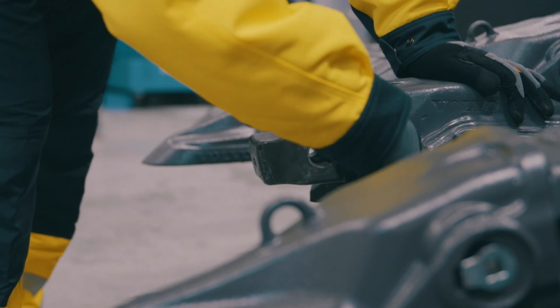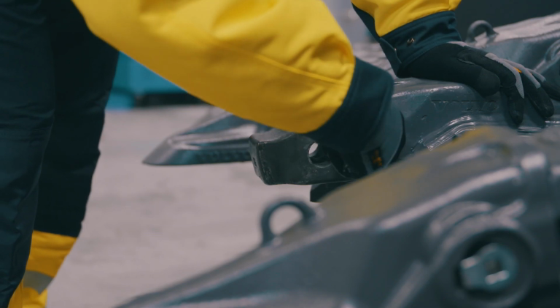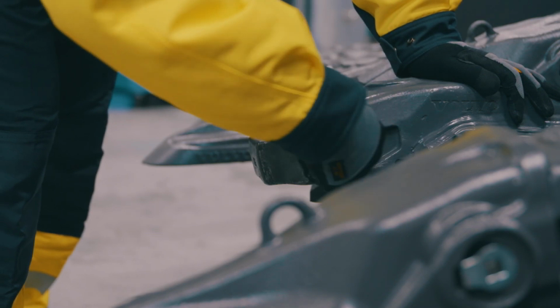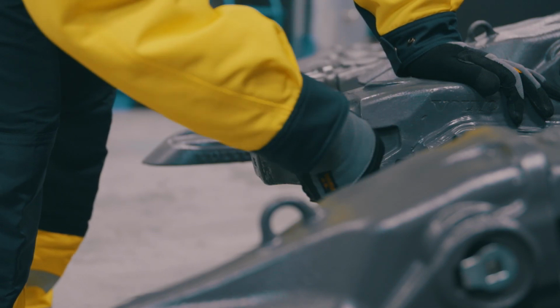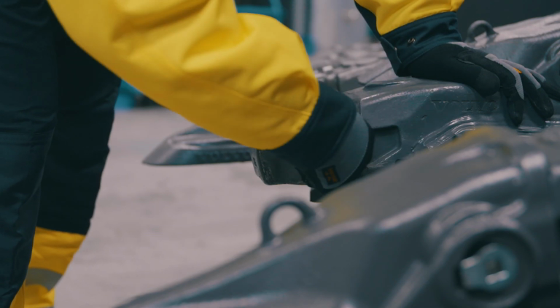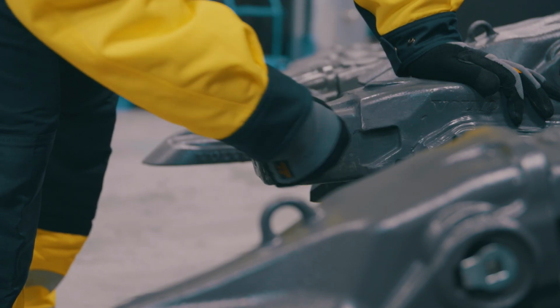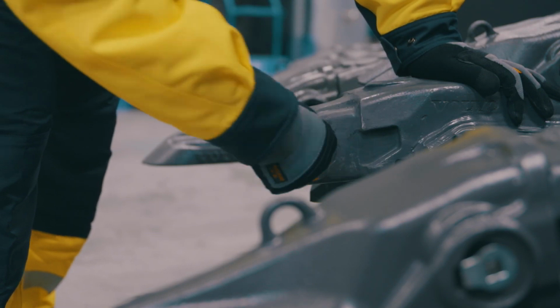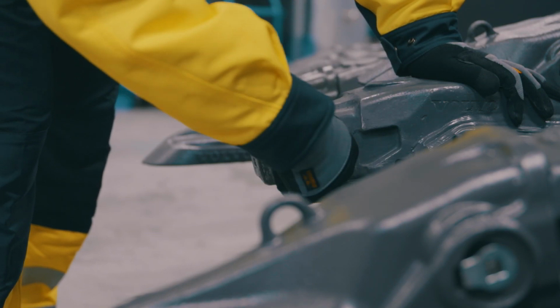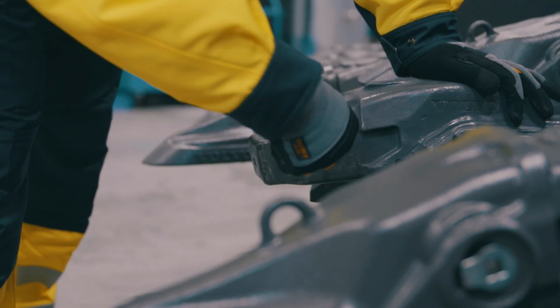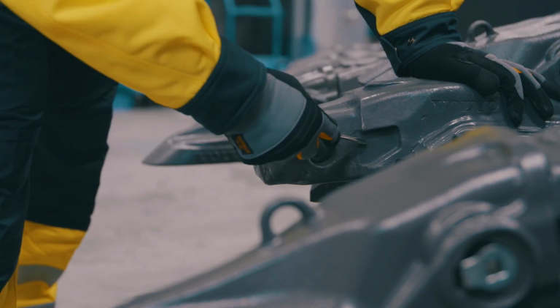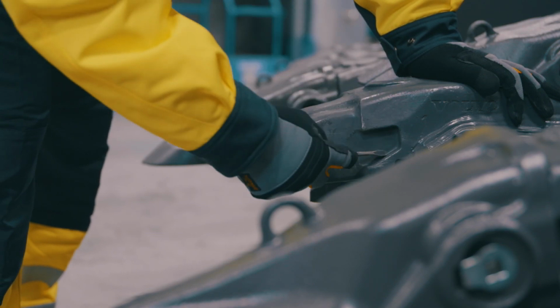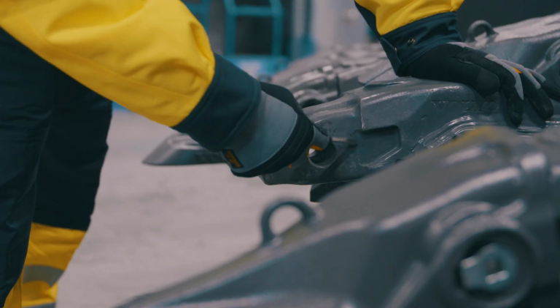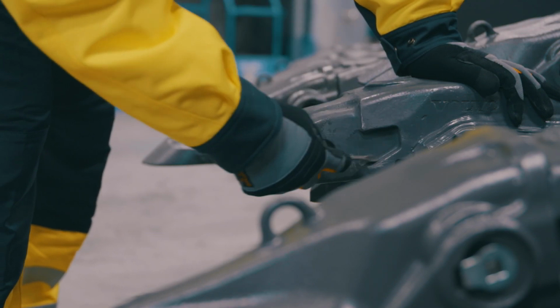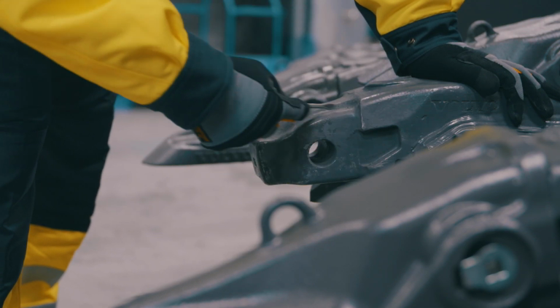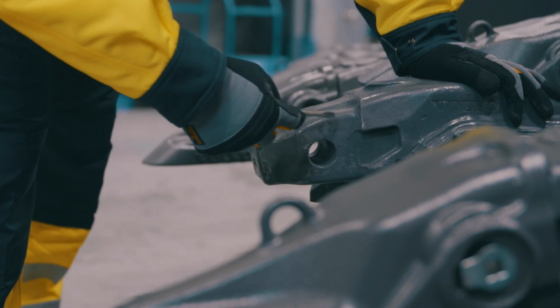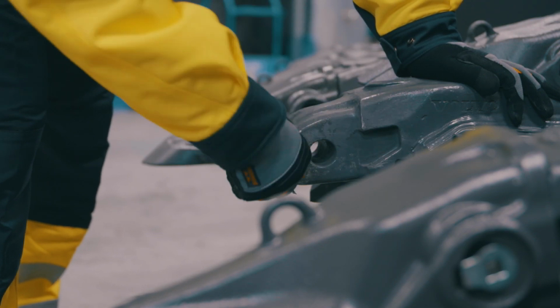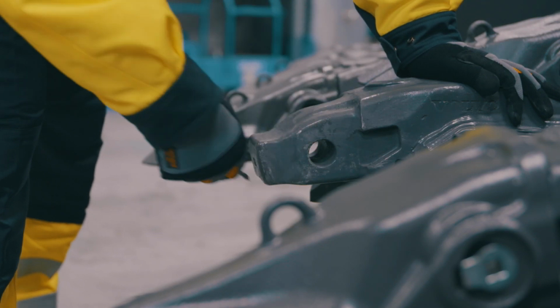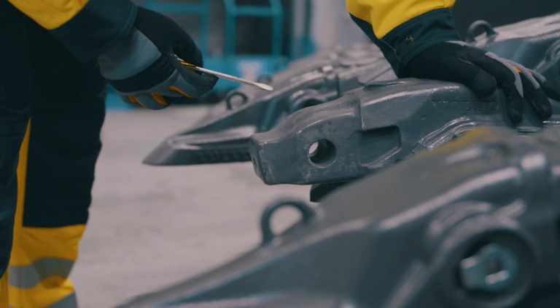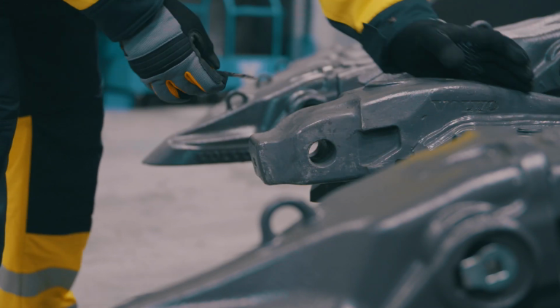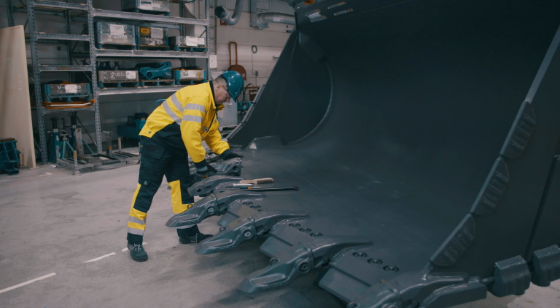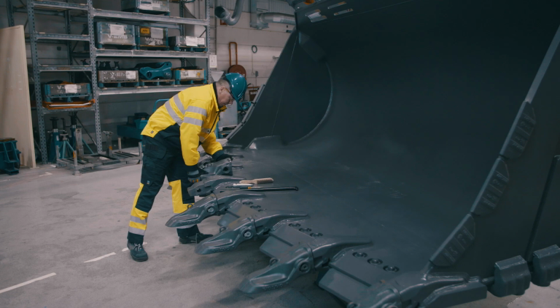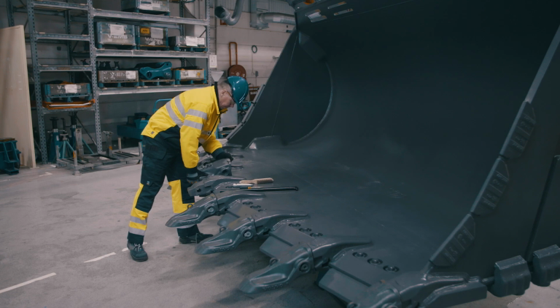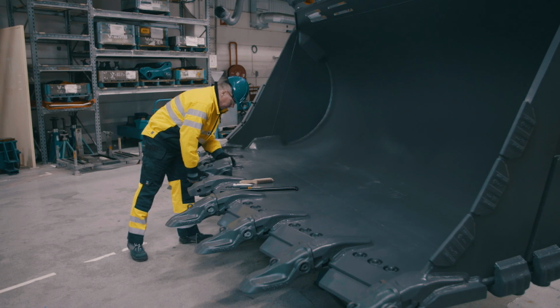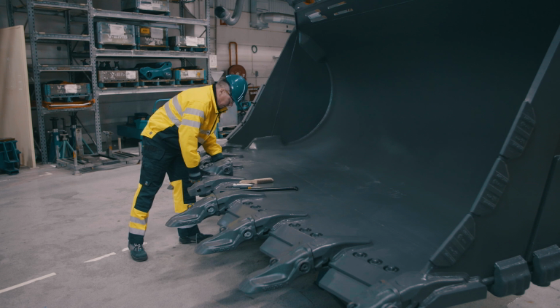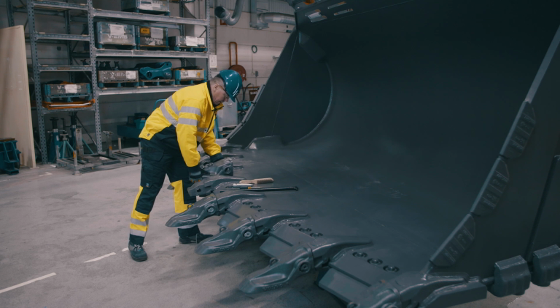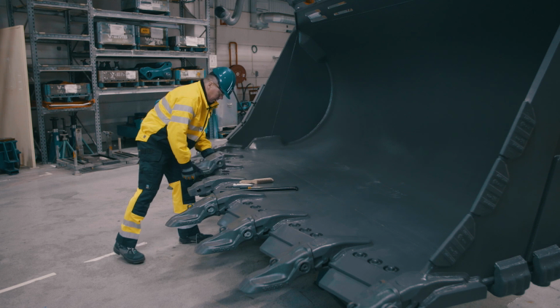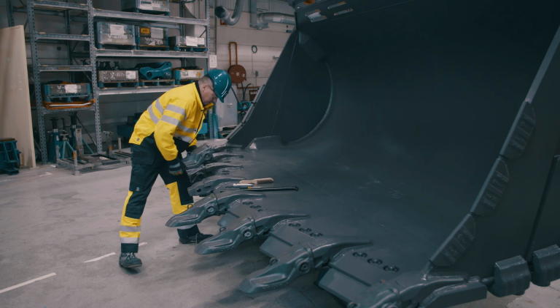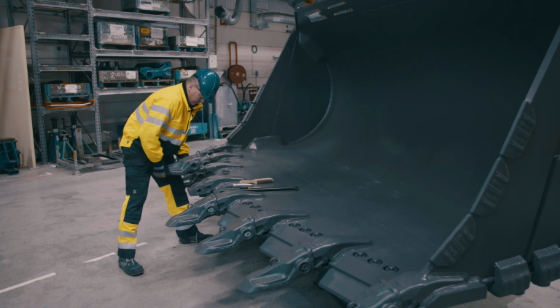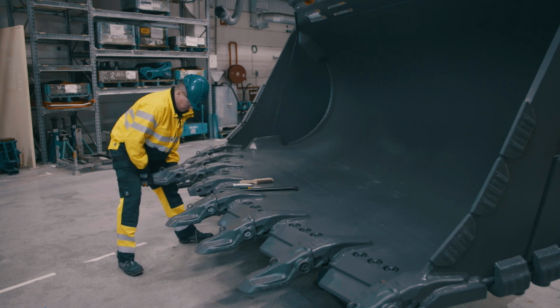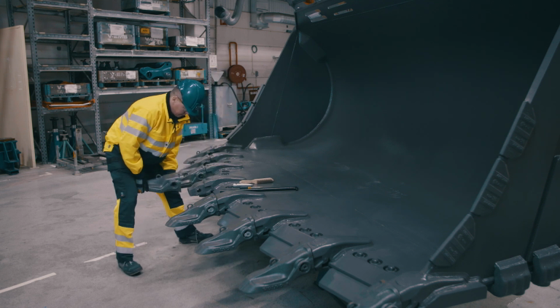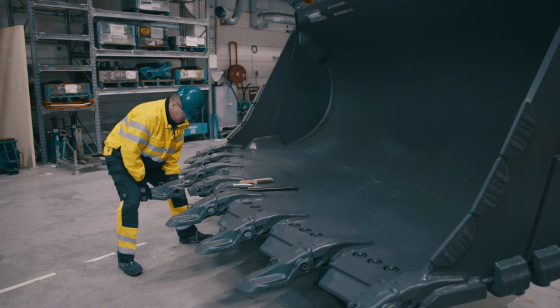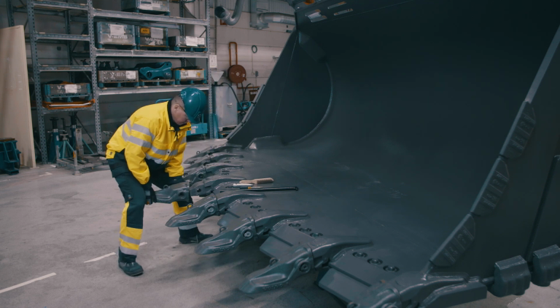Remove the tooth and also check the retainer so it's not bent or damaged. Clean the adapter from dirt. Place the new tooth on the adapter.